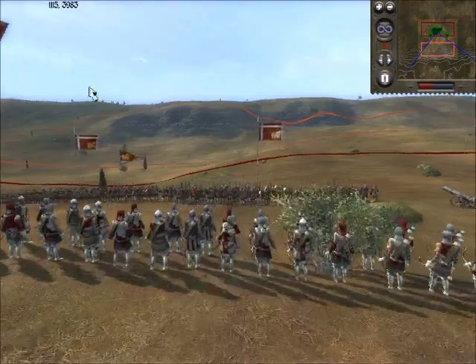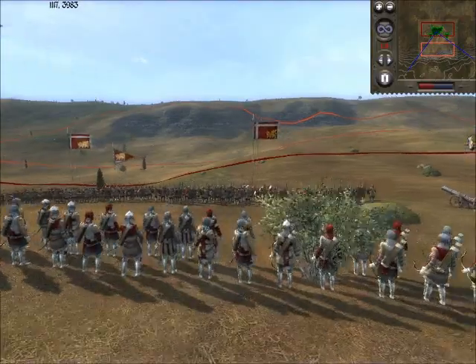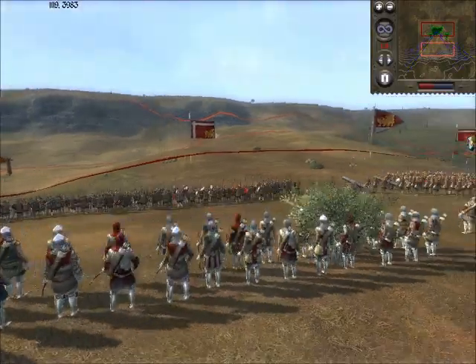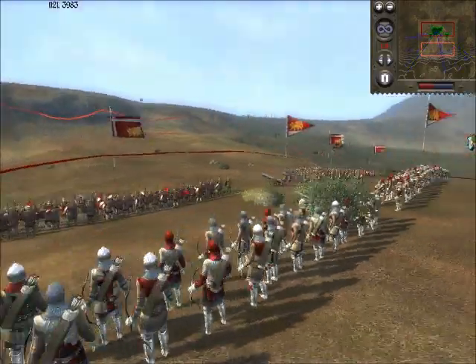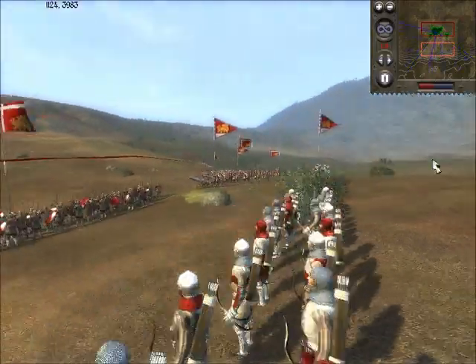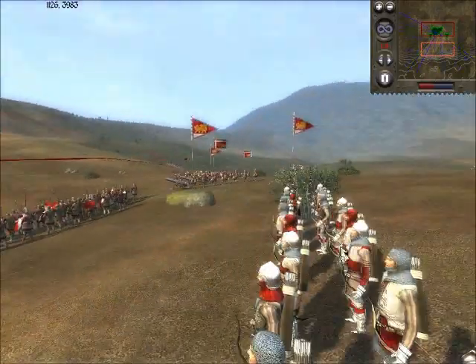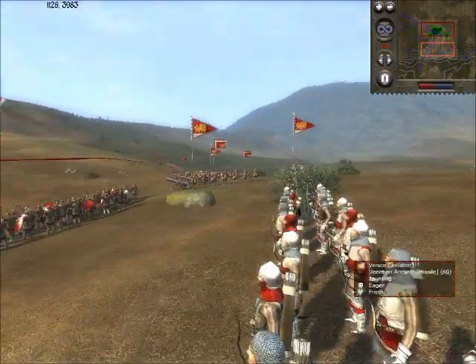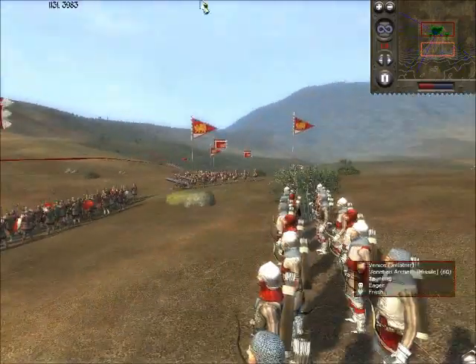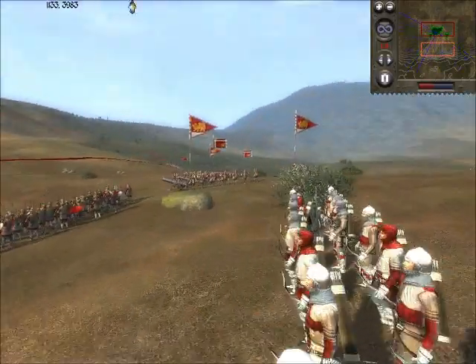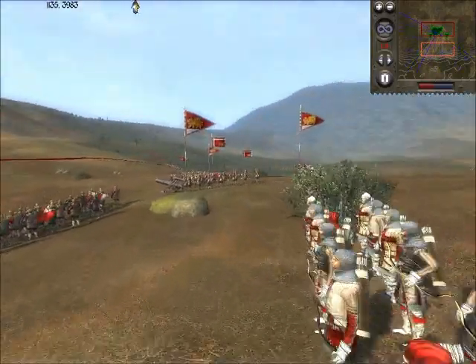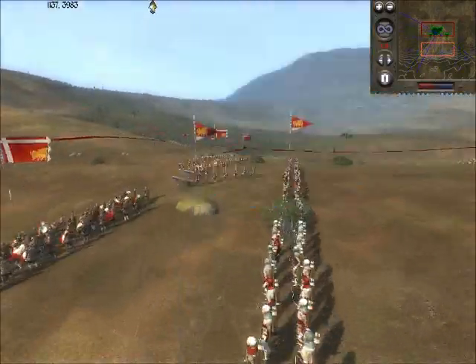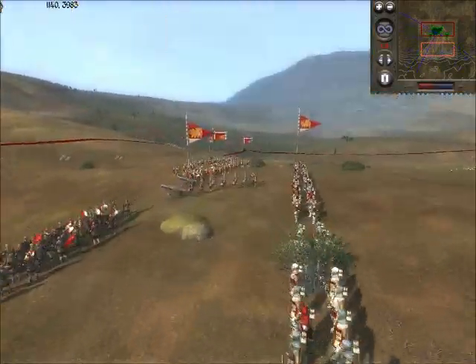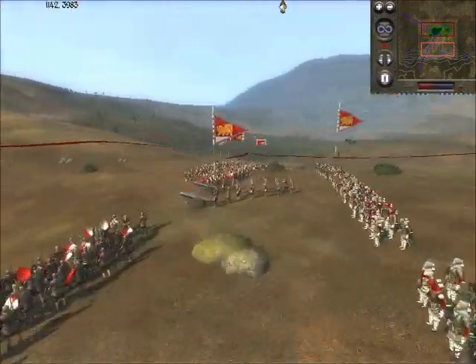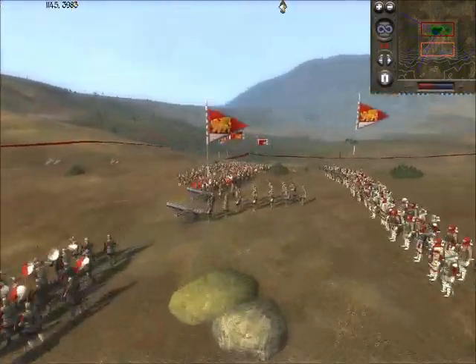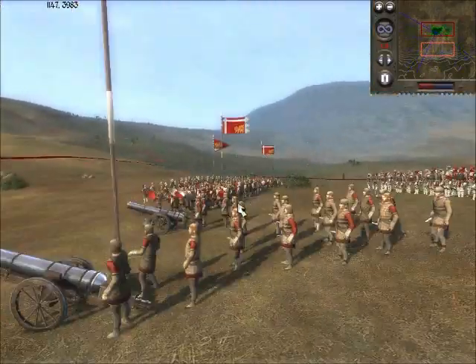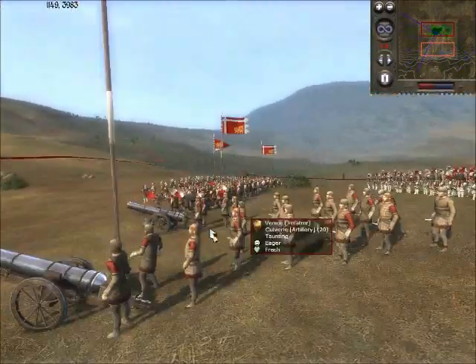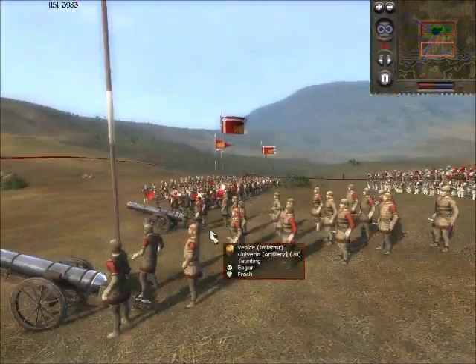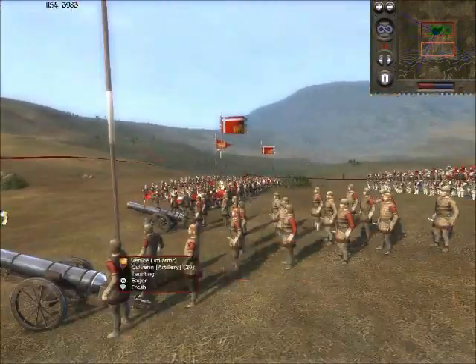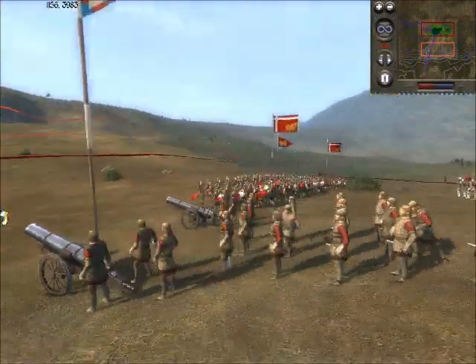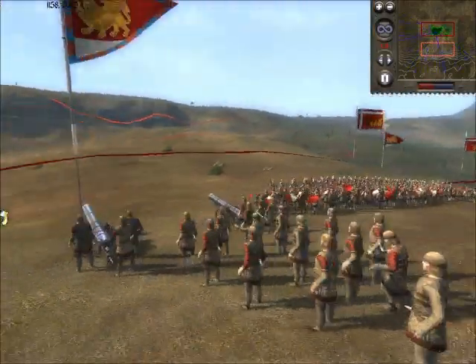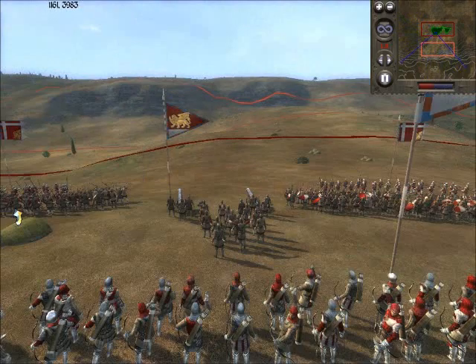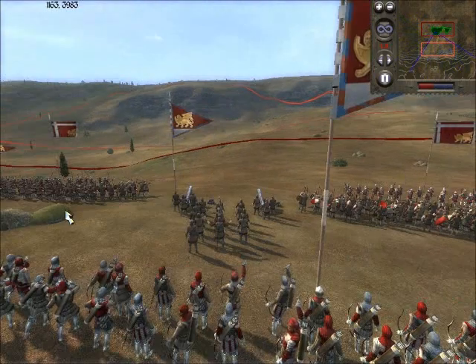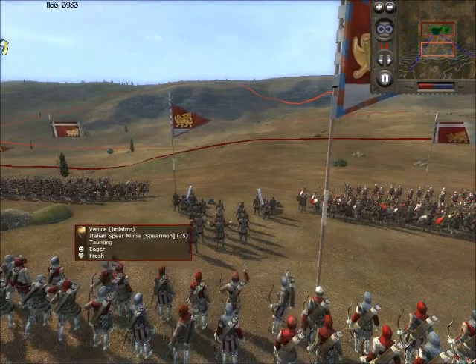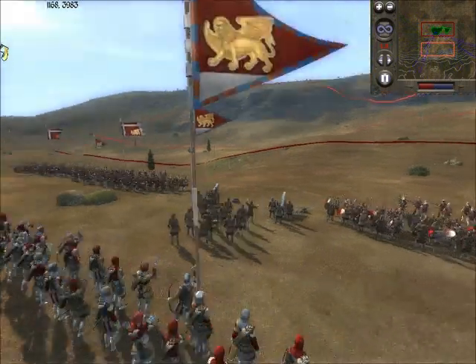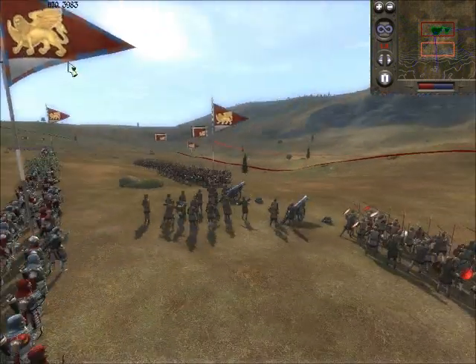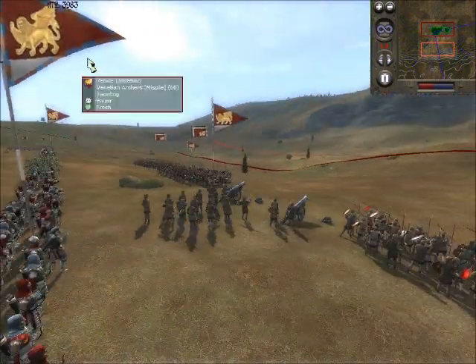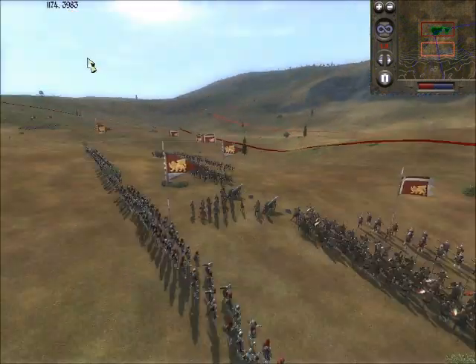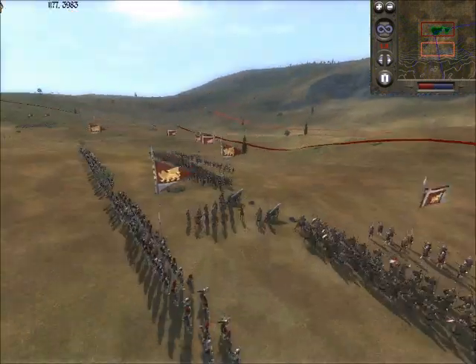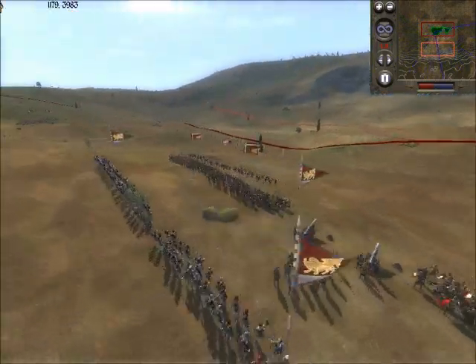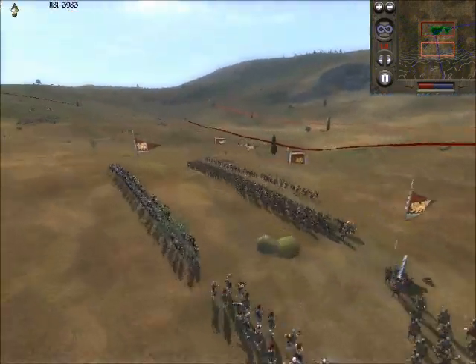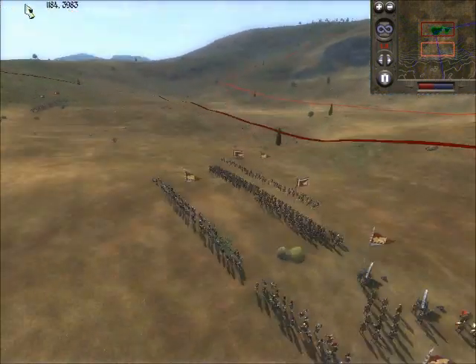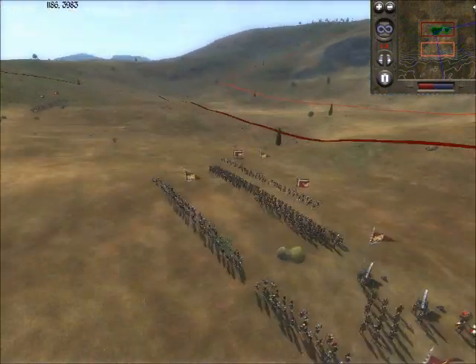I'm going to put my Venetian archers behind my cannon because they can arc over it, whereas the Musketeers cannot.